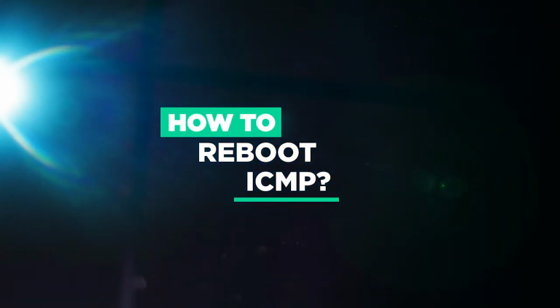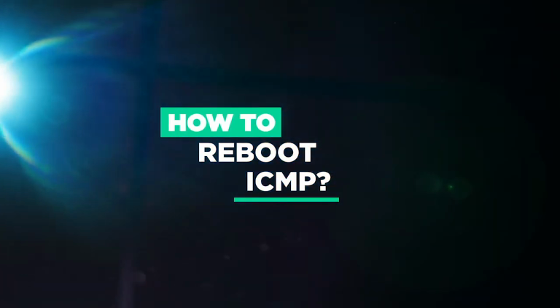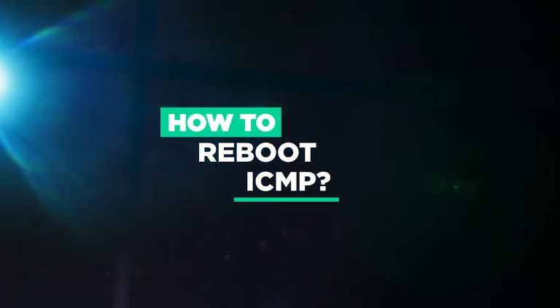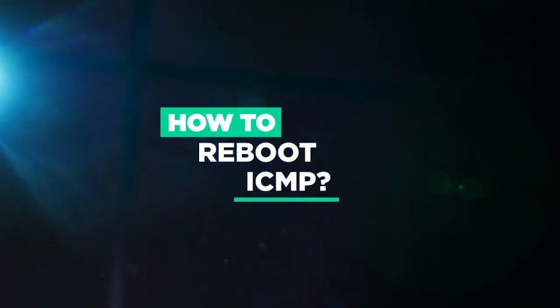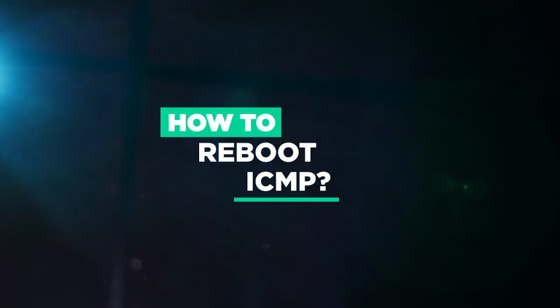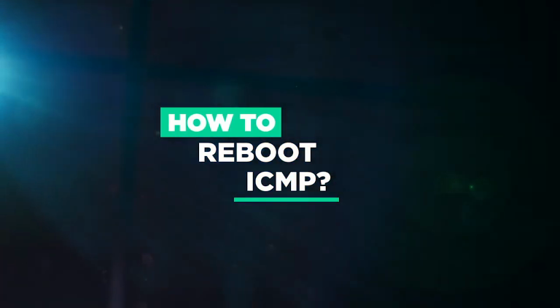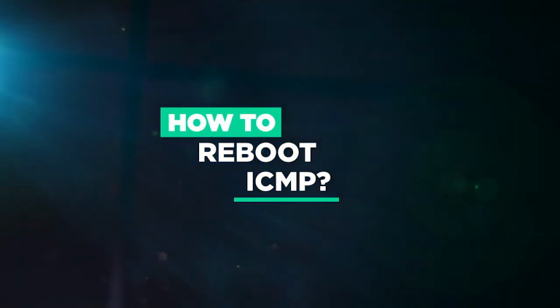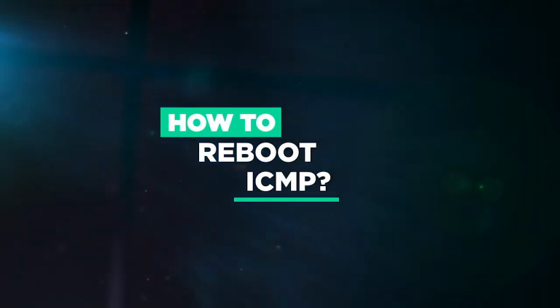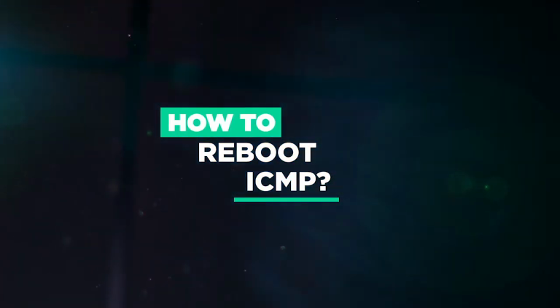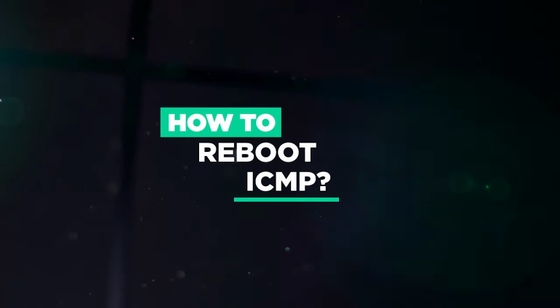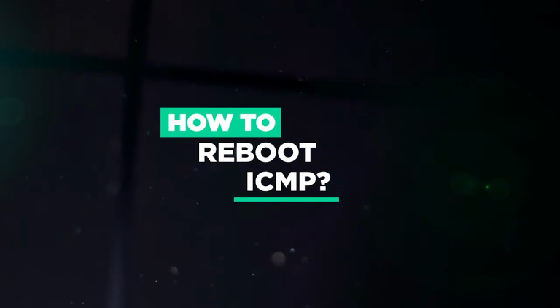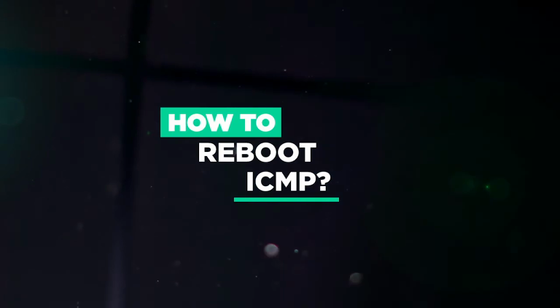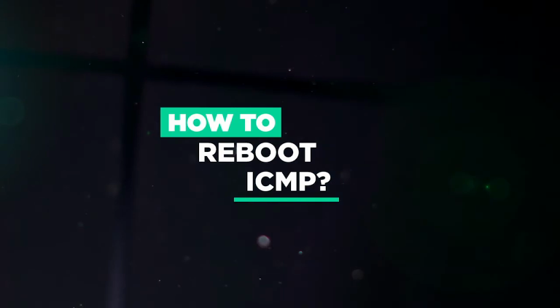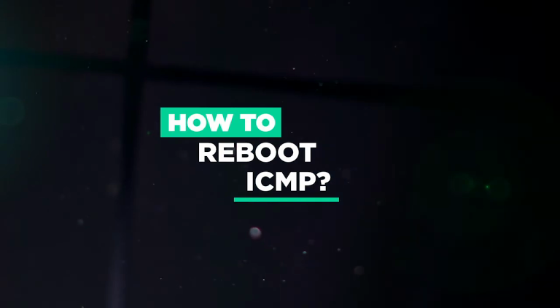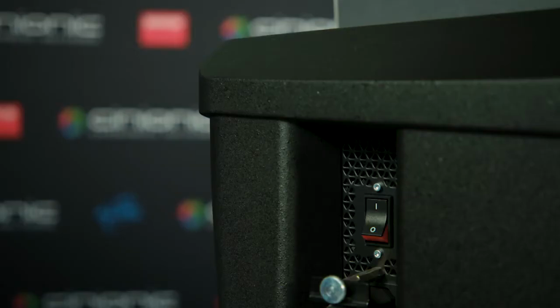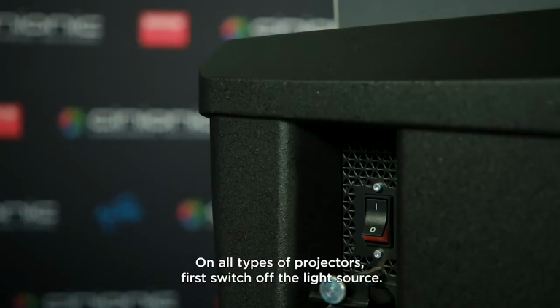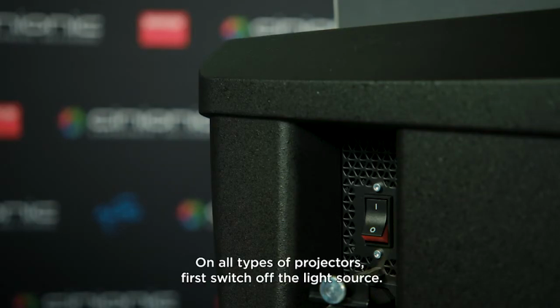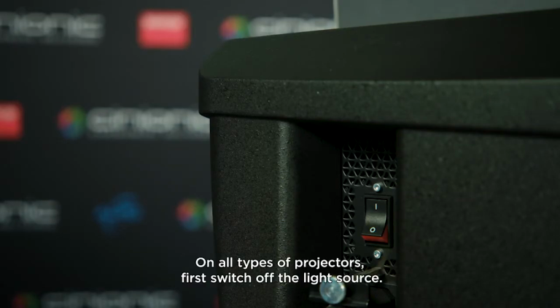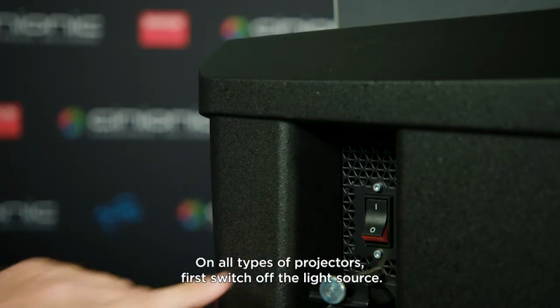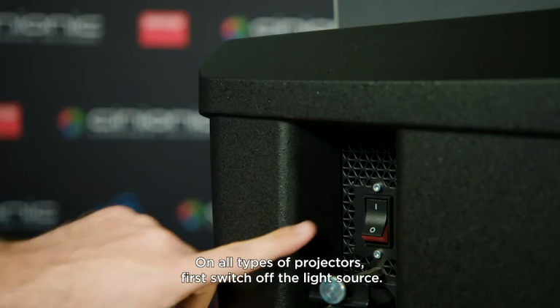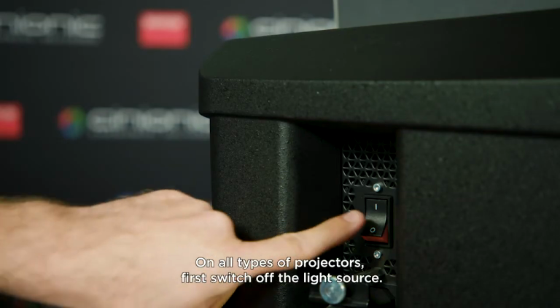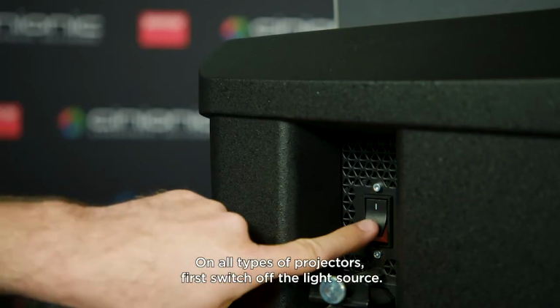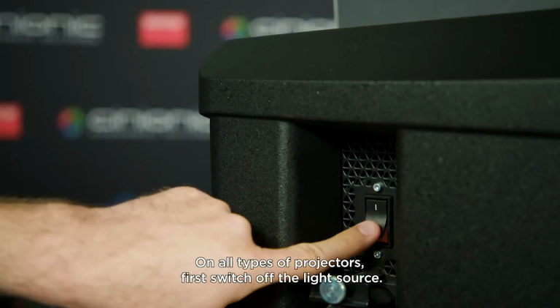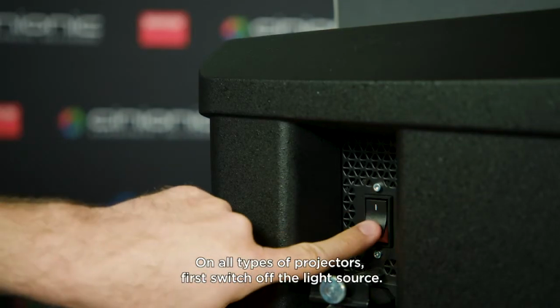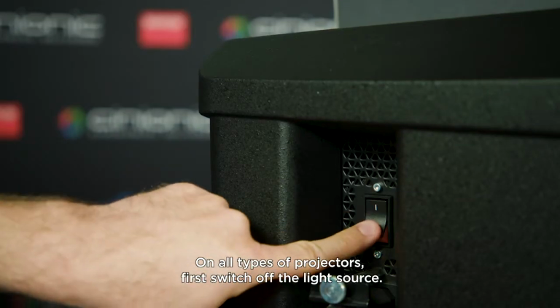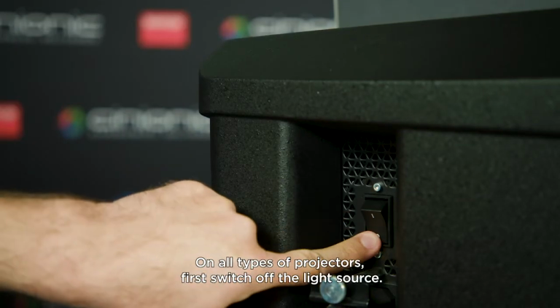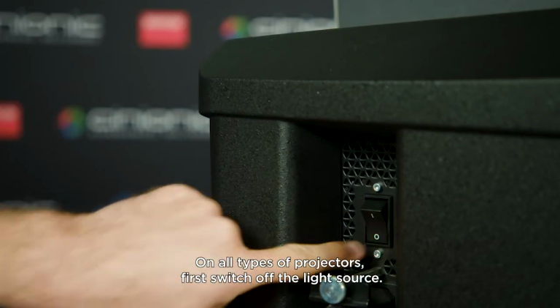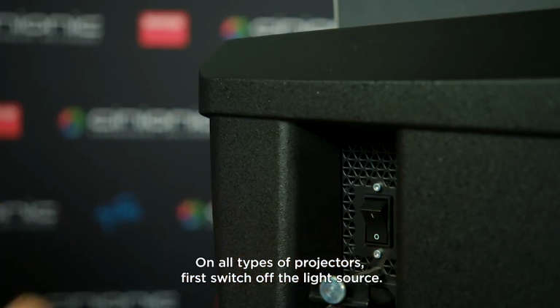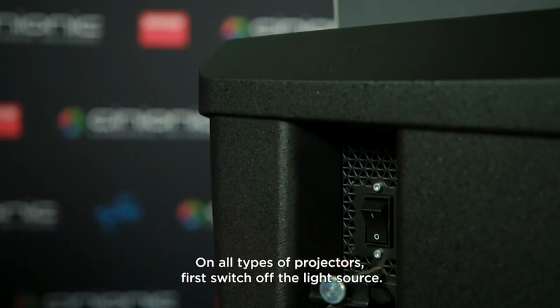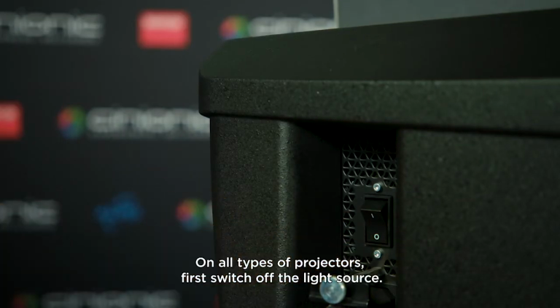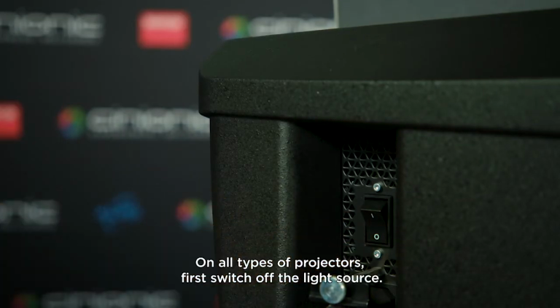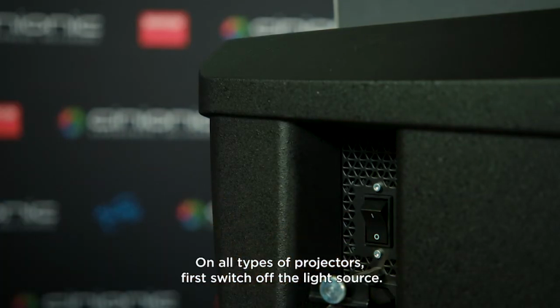How to reboot ICMP on all types of projectors. First, switch off the light source.